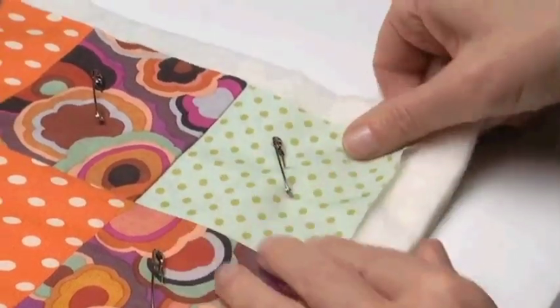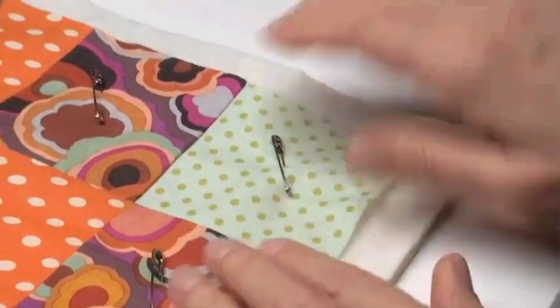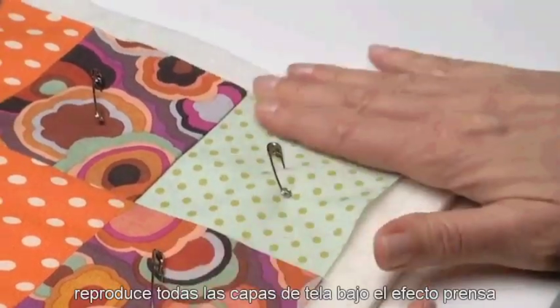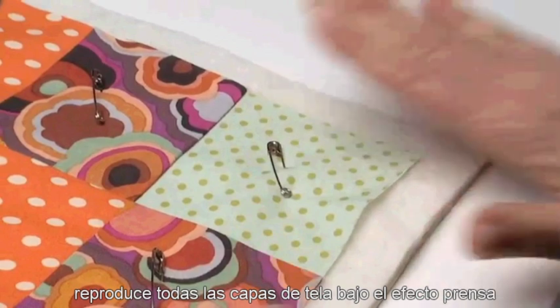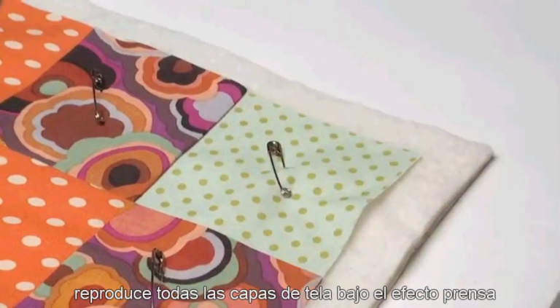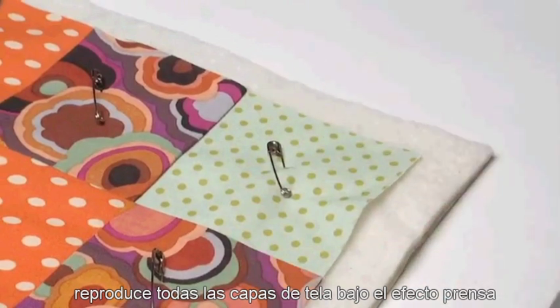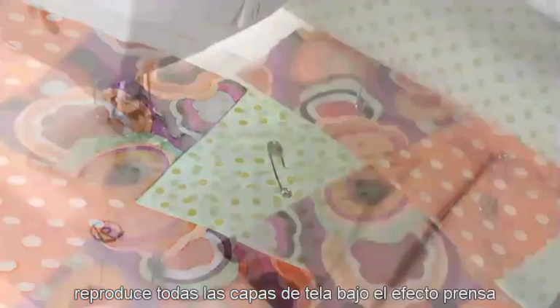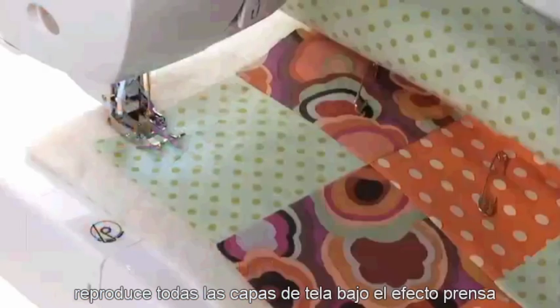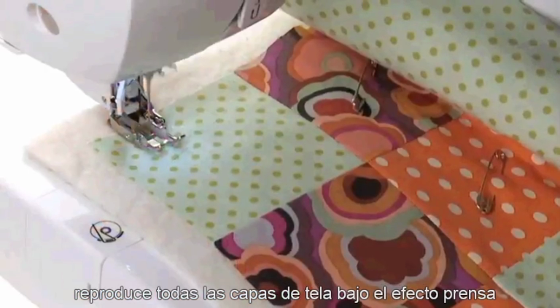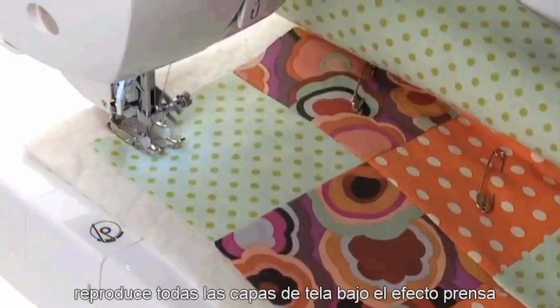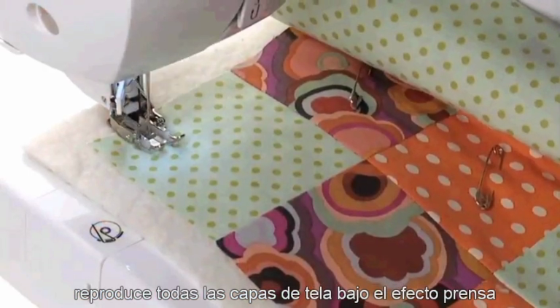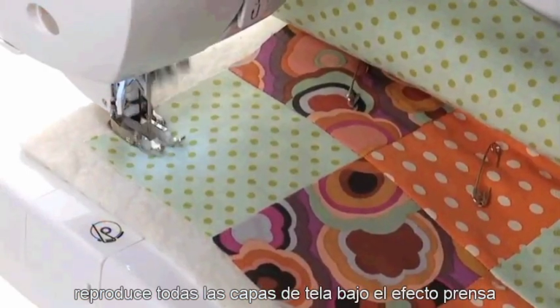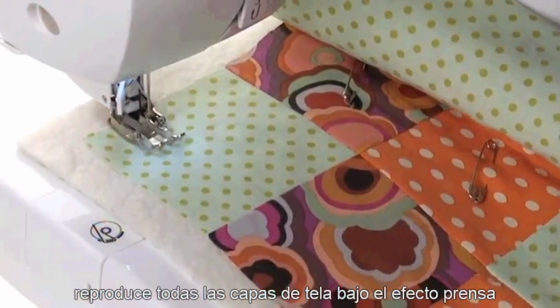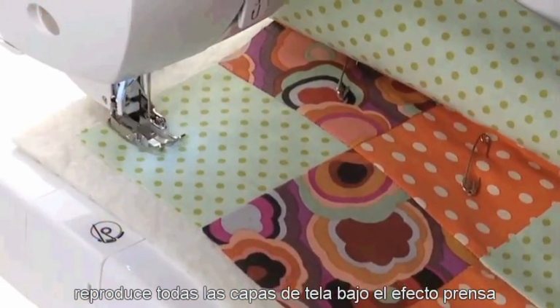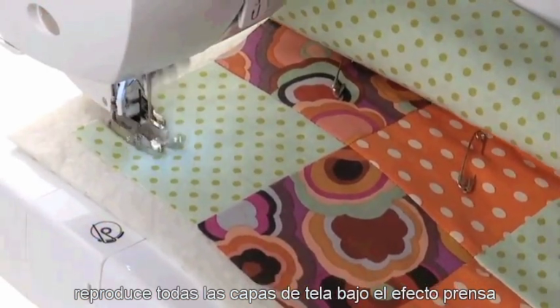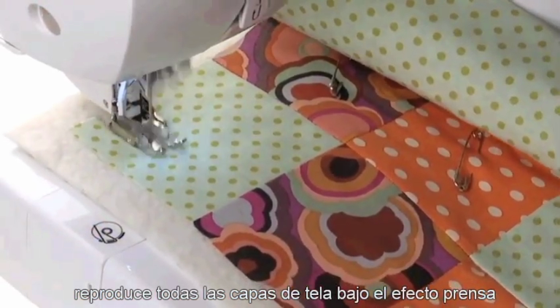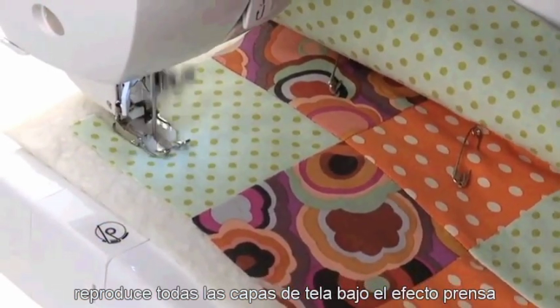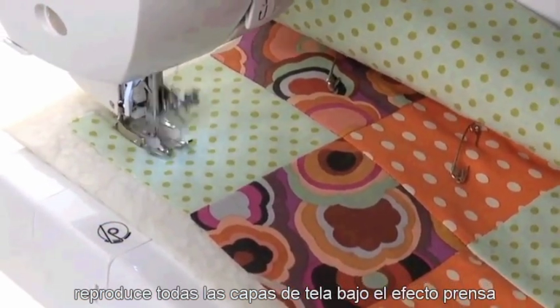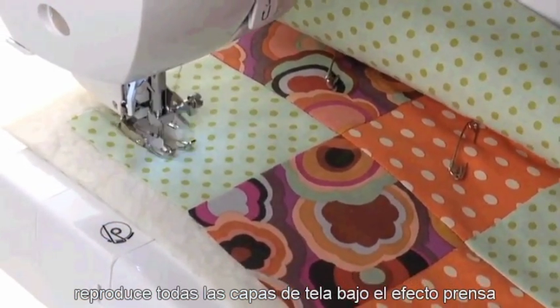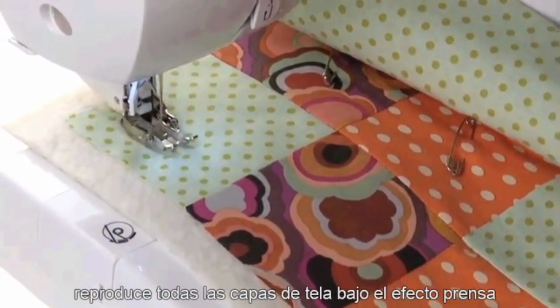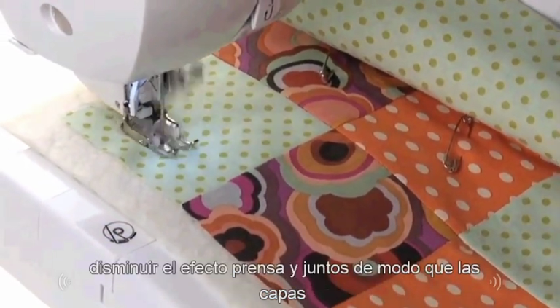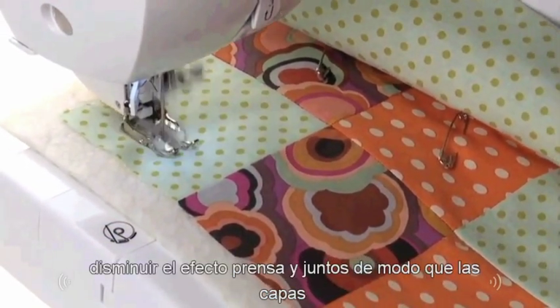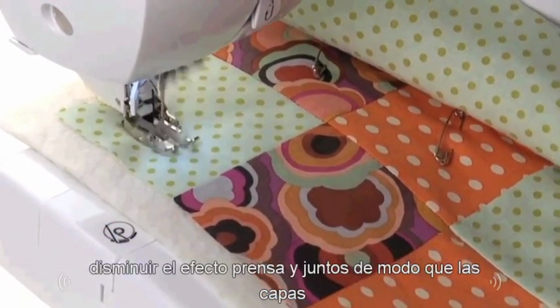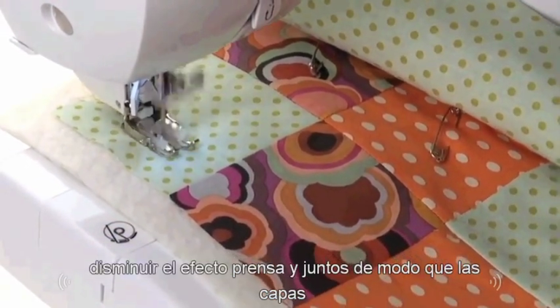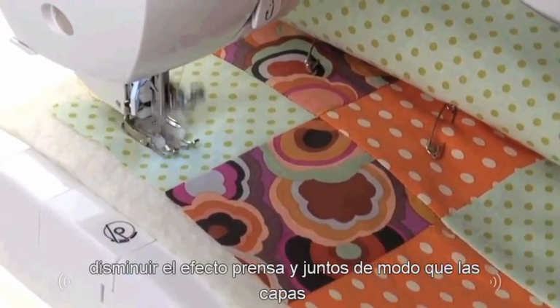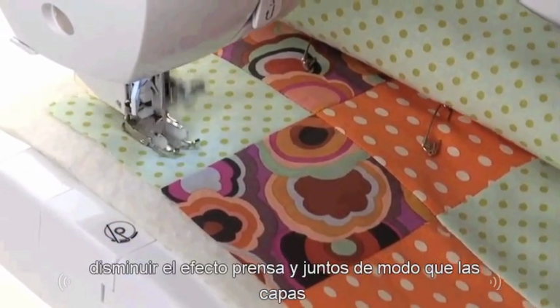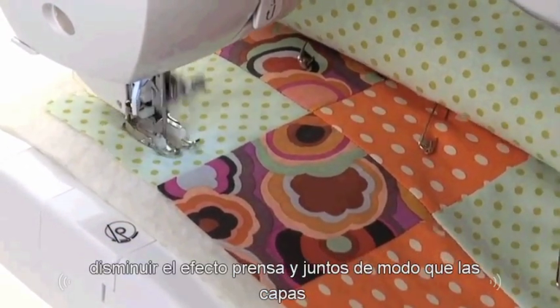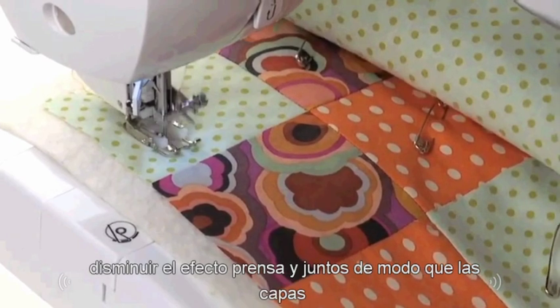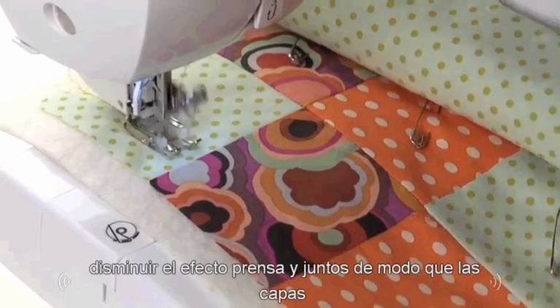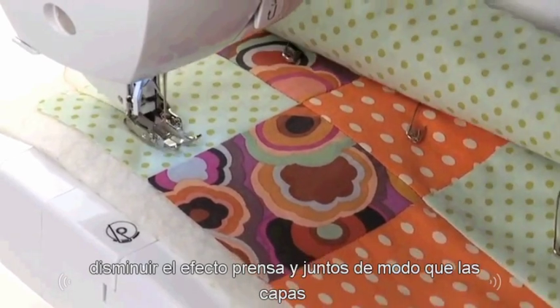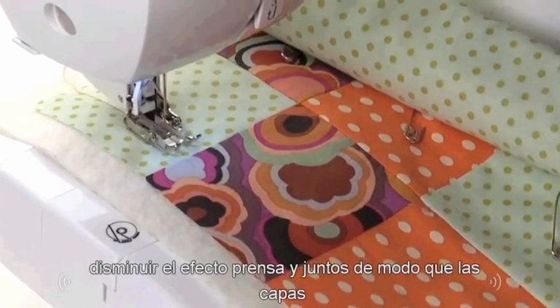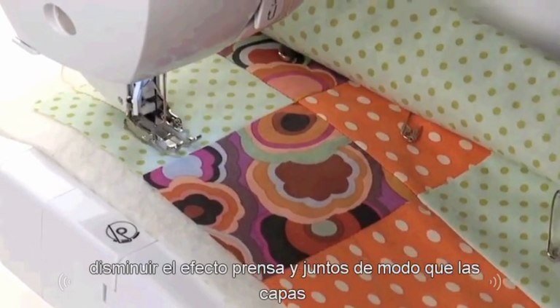Place all layers of fabric together under the presser foot. Lower the presser foot, then sew the layers together.